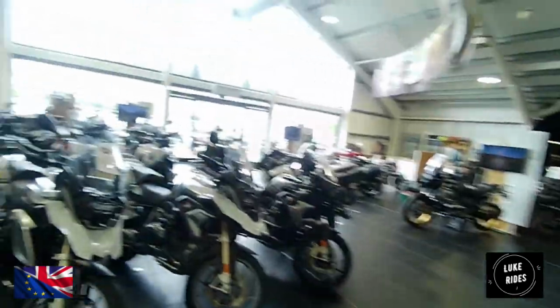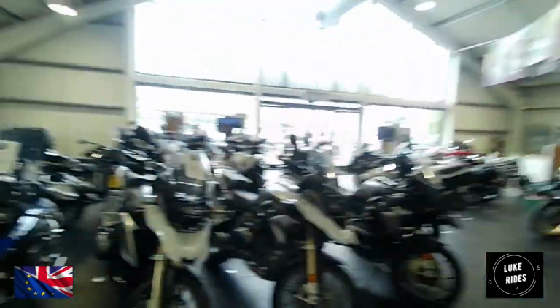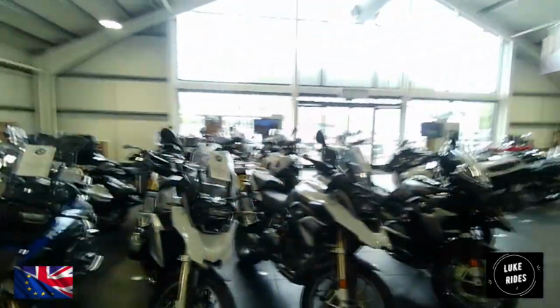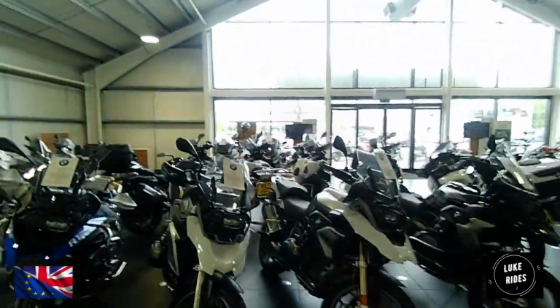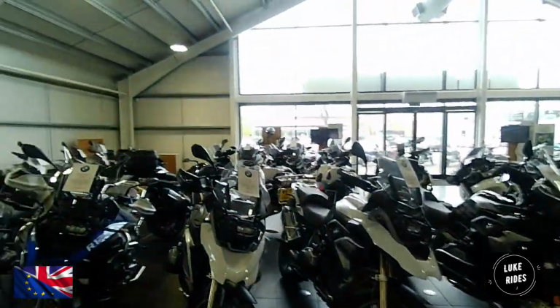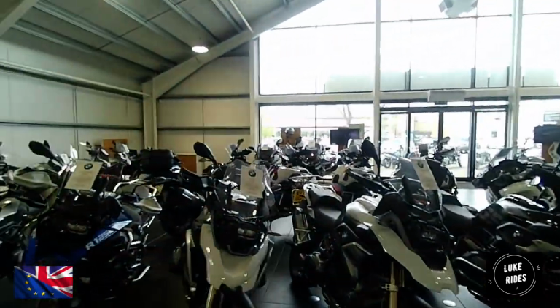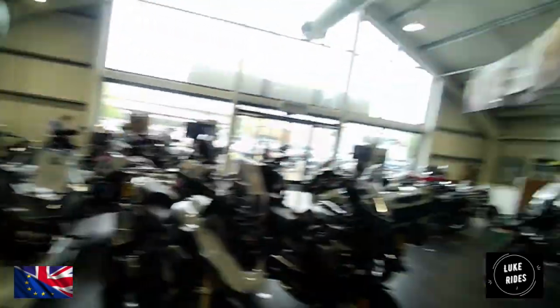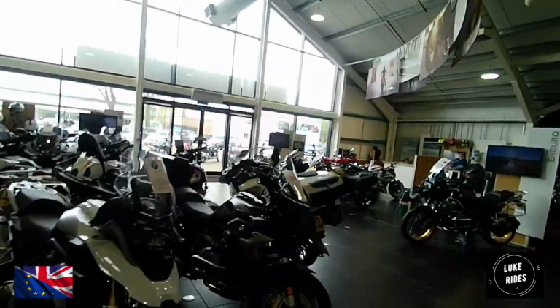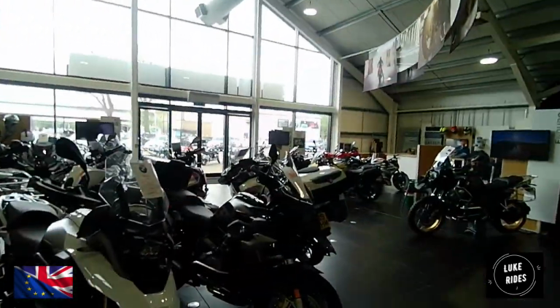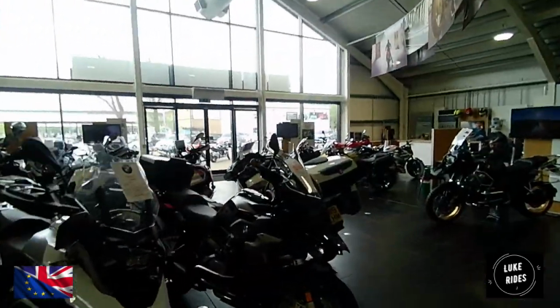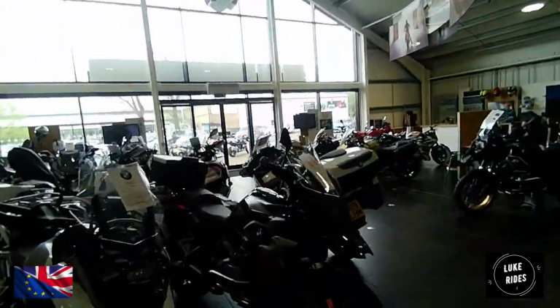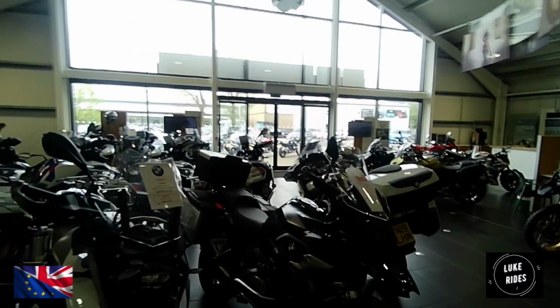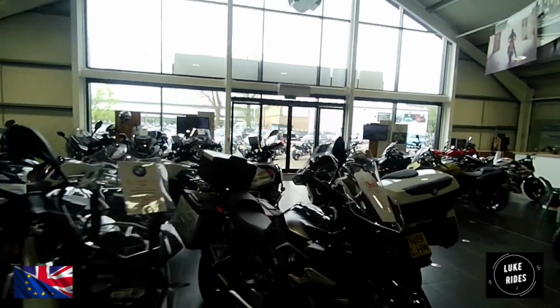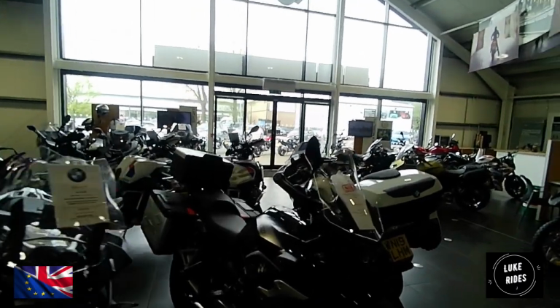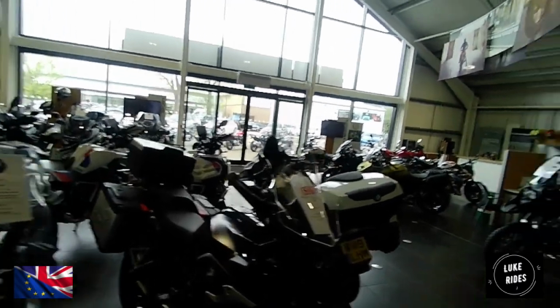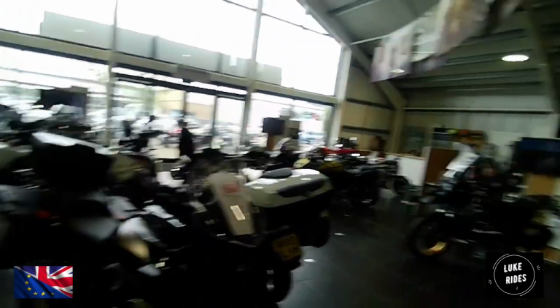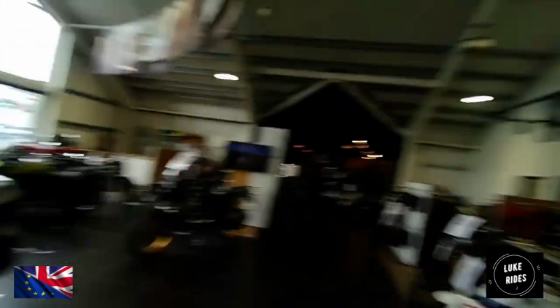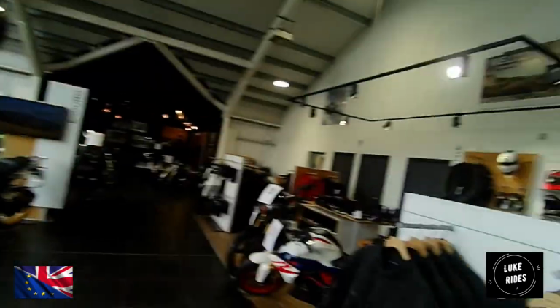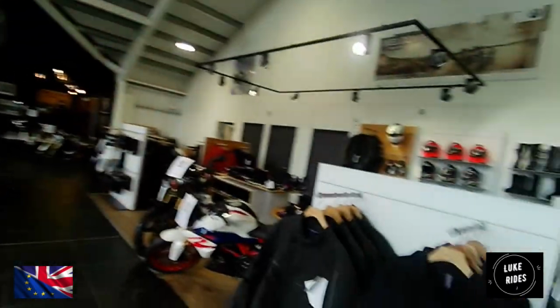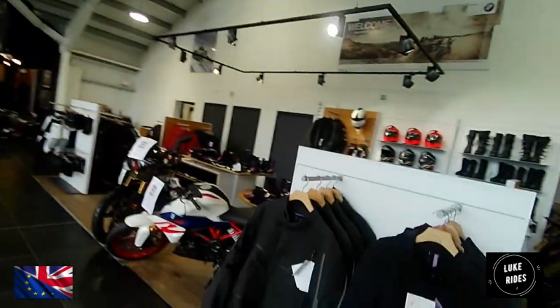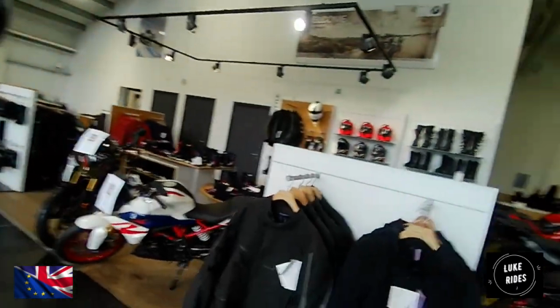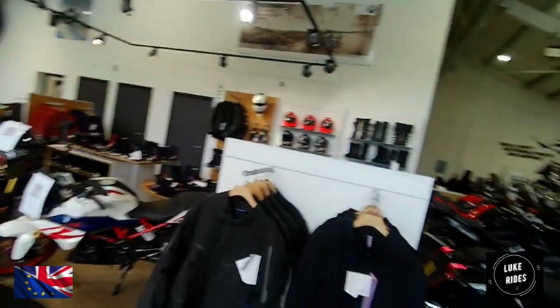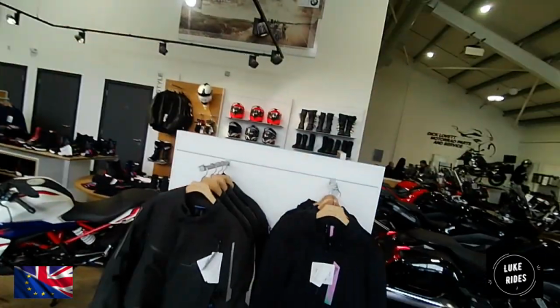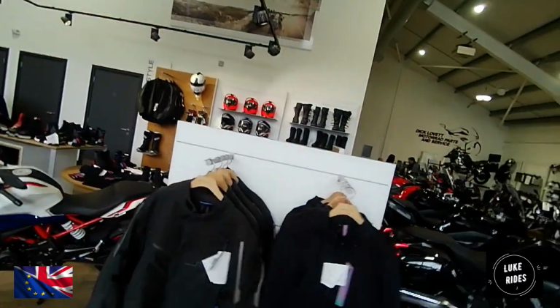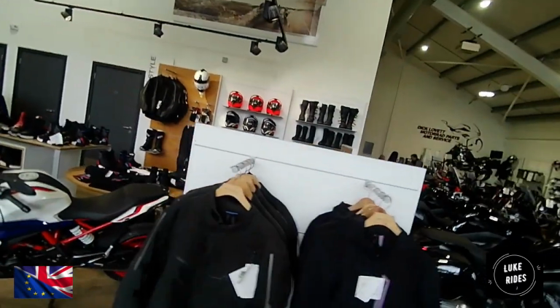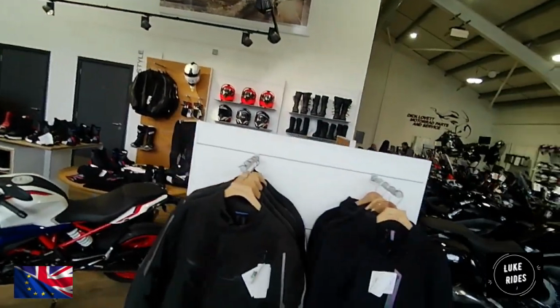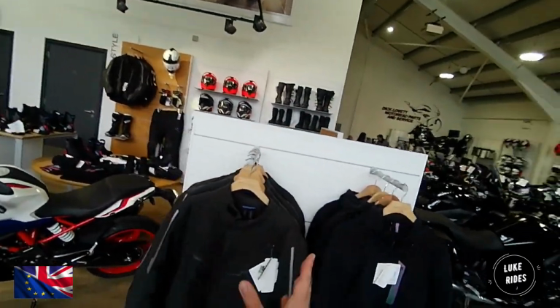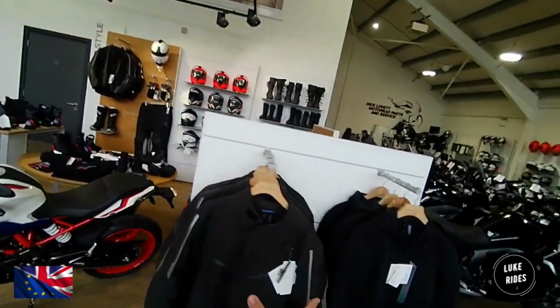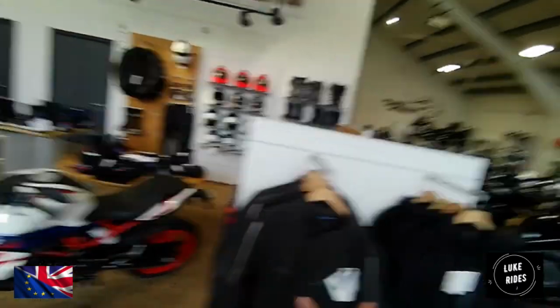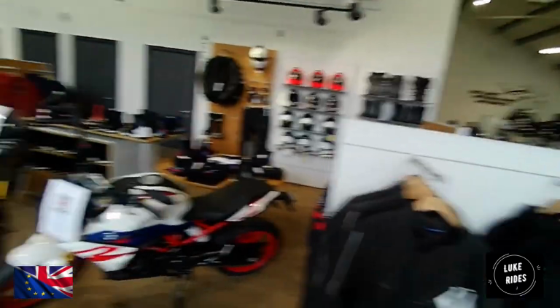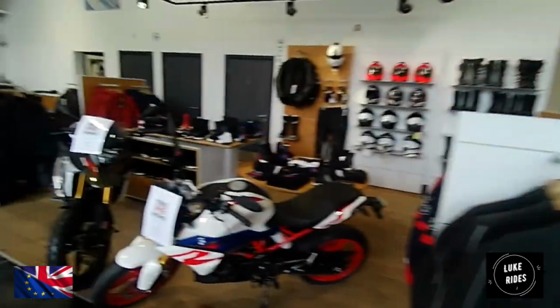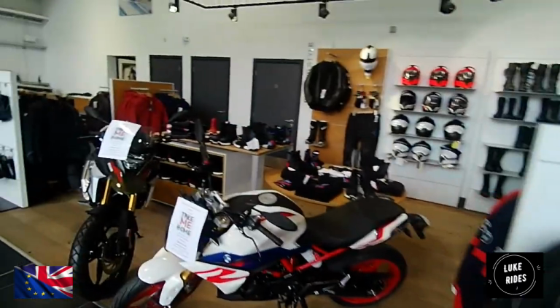And then you've got your adventures. It's pretty cool, and you've got BMW gear as well.